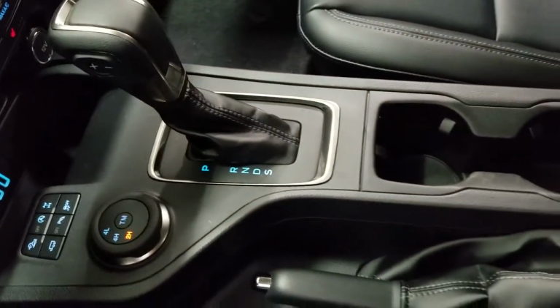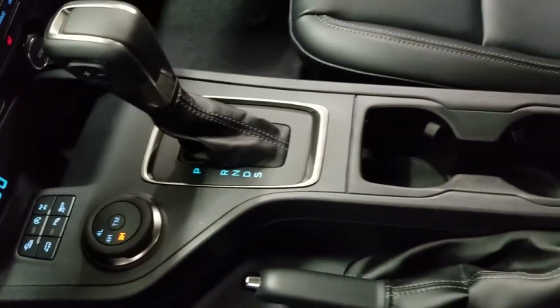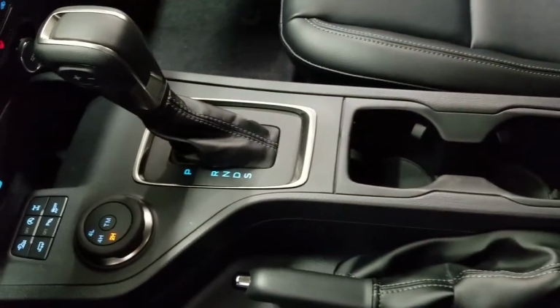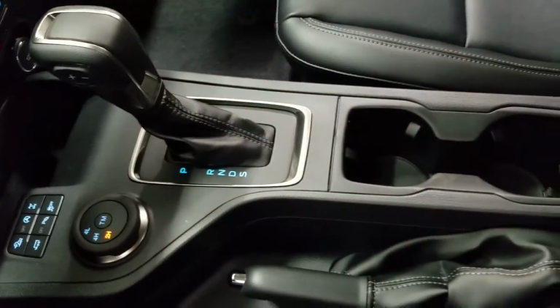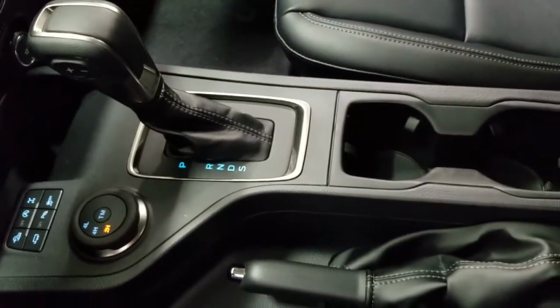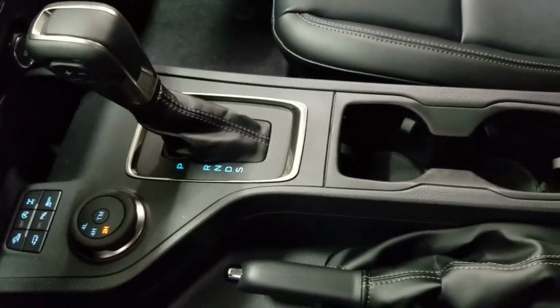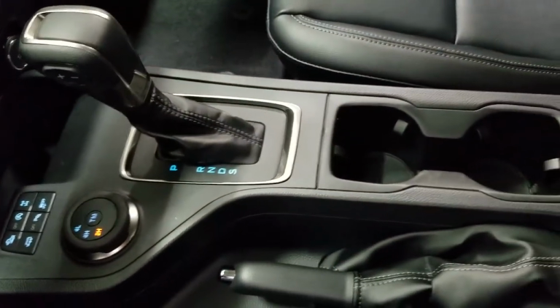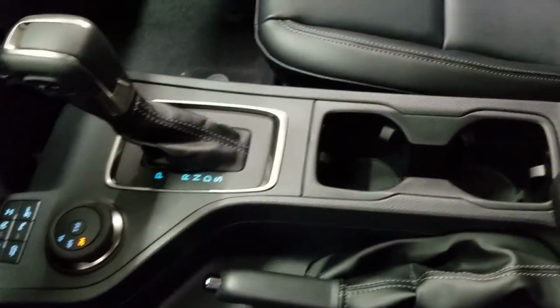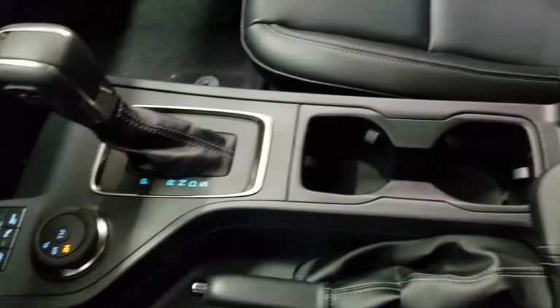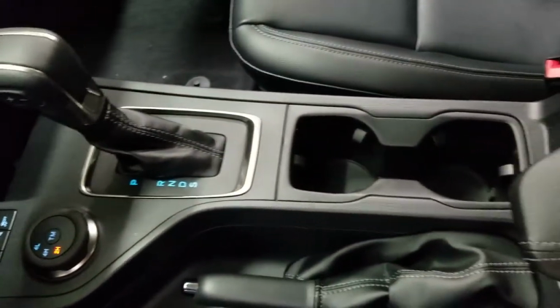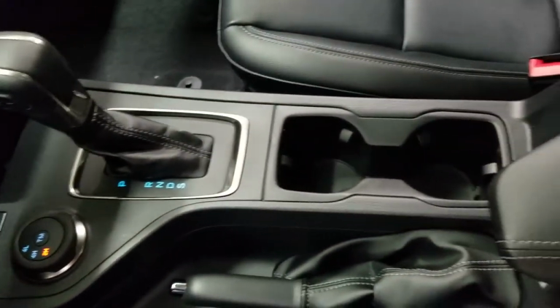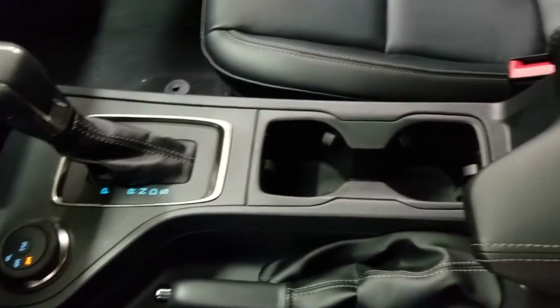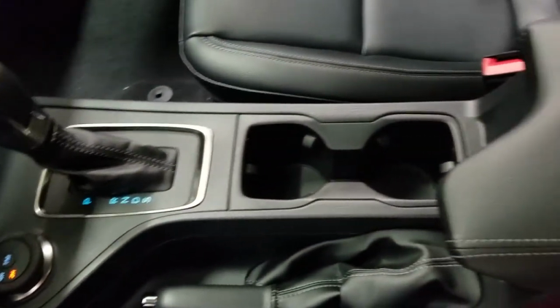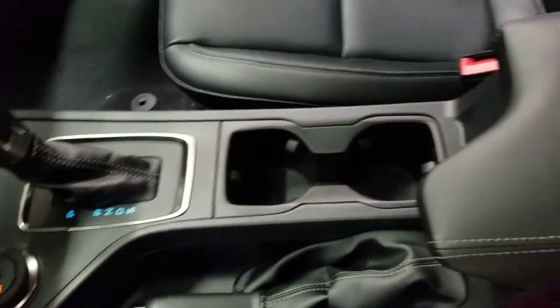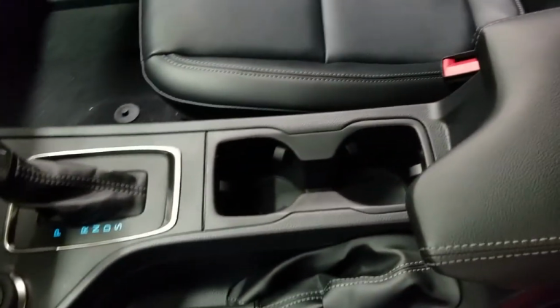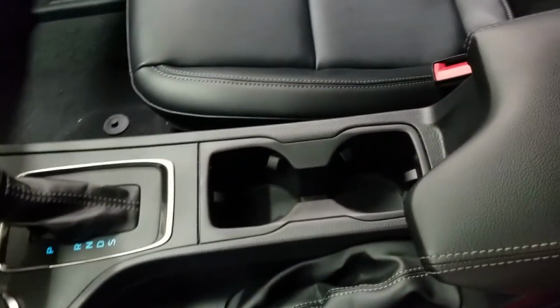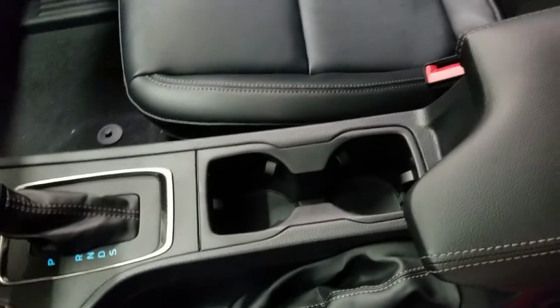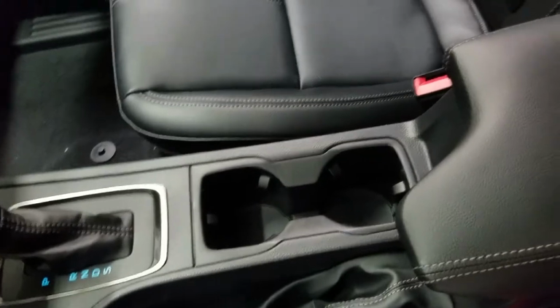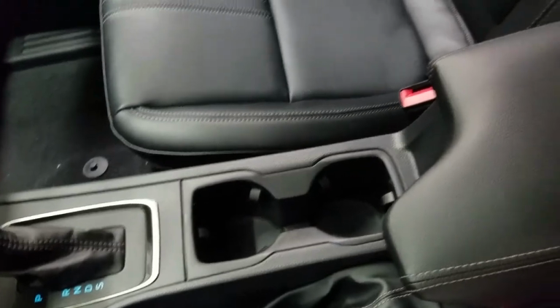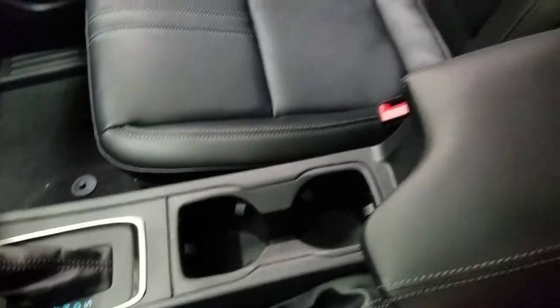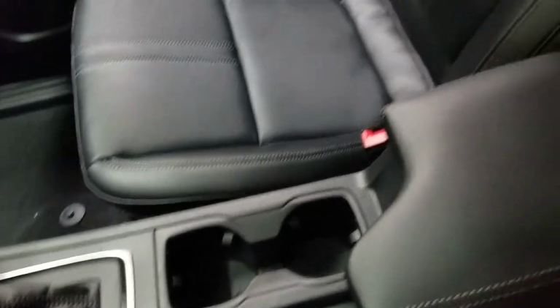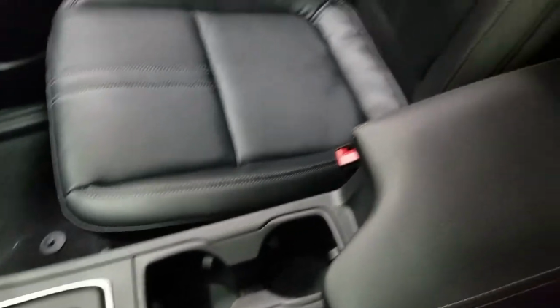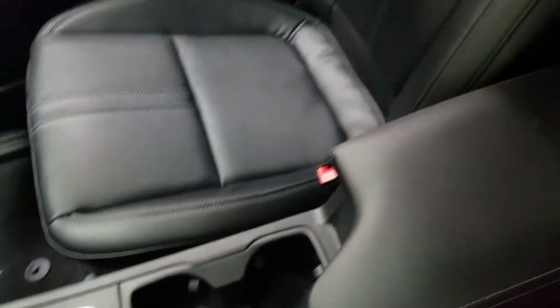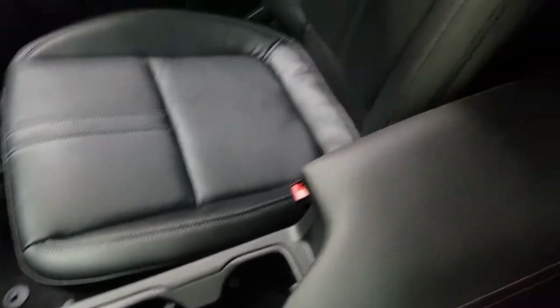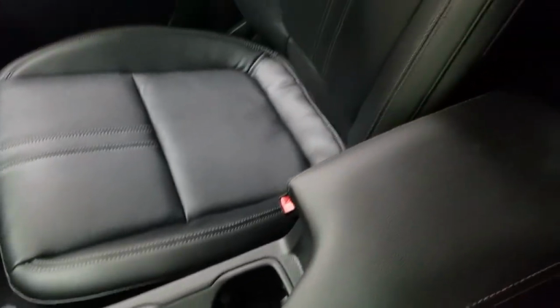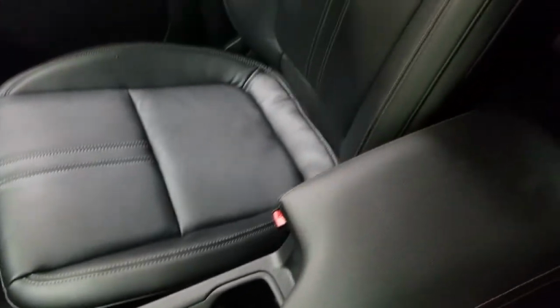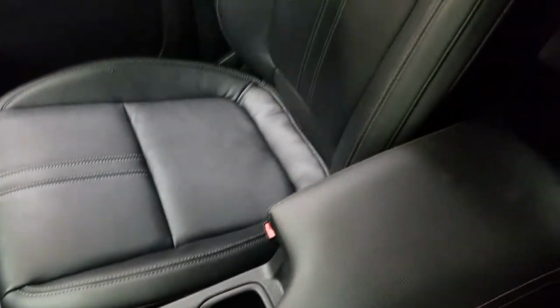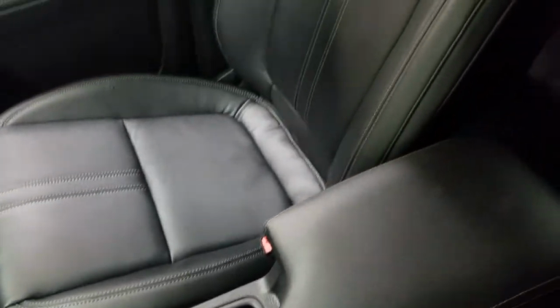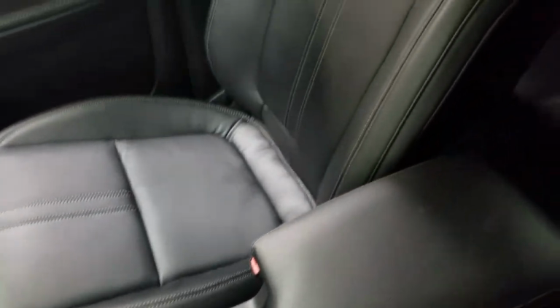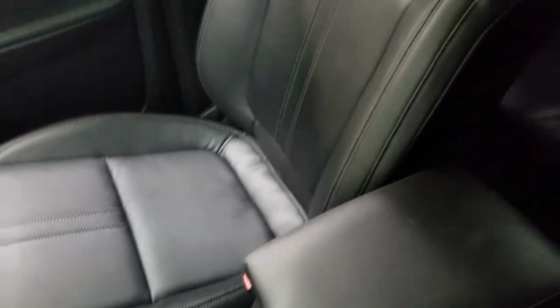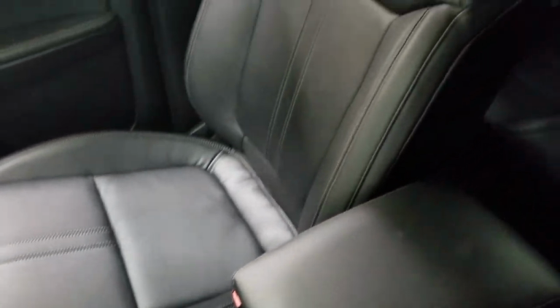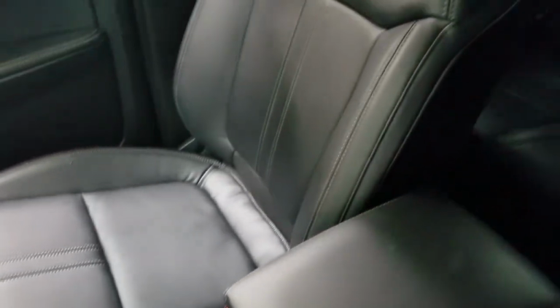We also have our electronic parking brake, dual cup holders, and our center console with loads of storage underneath.